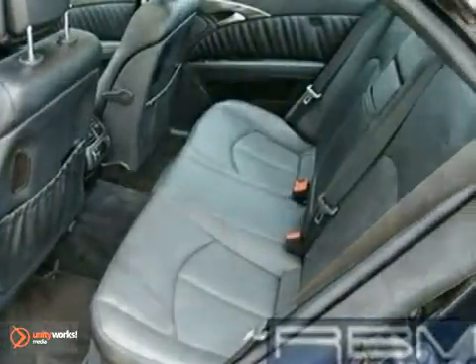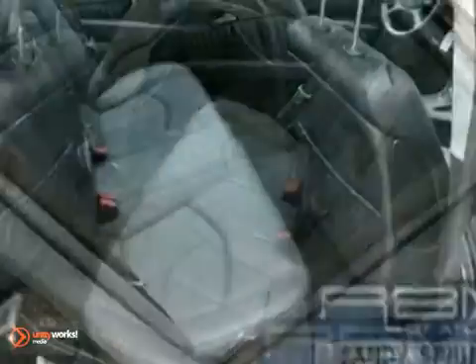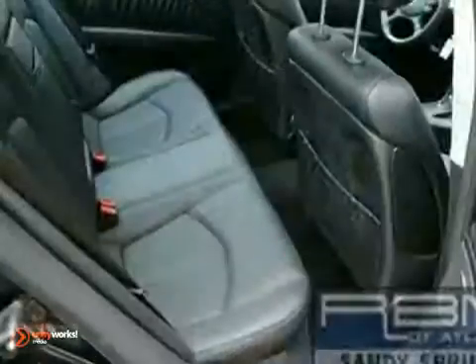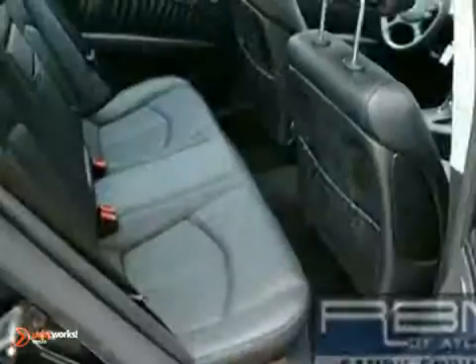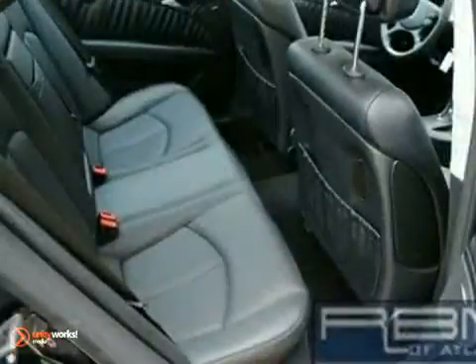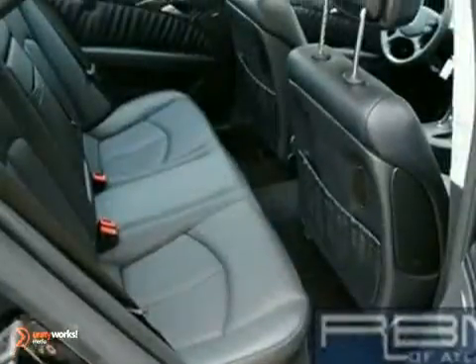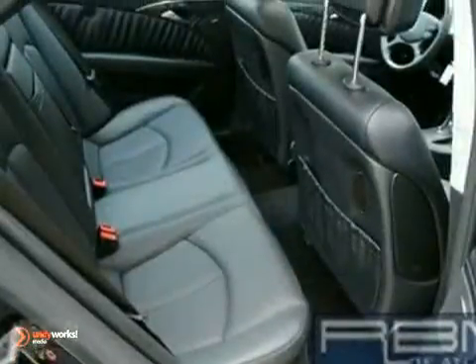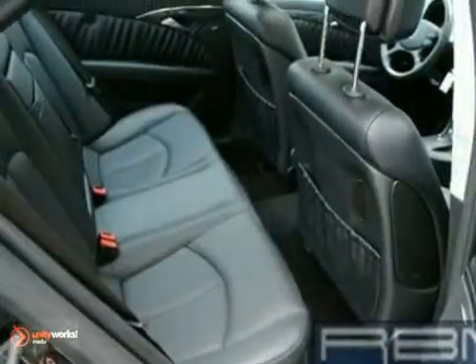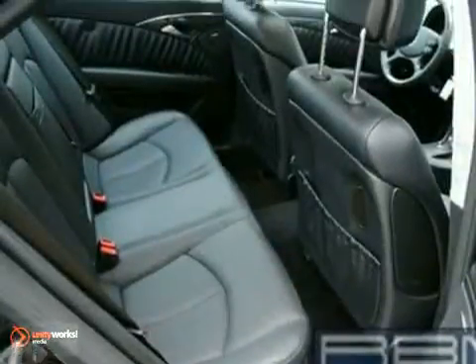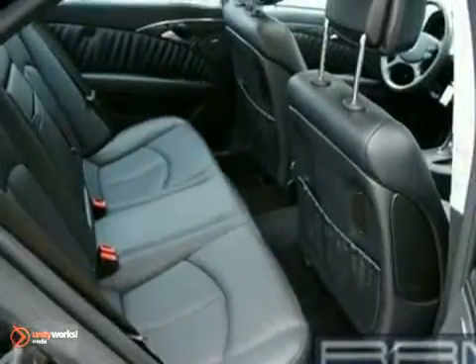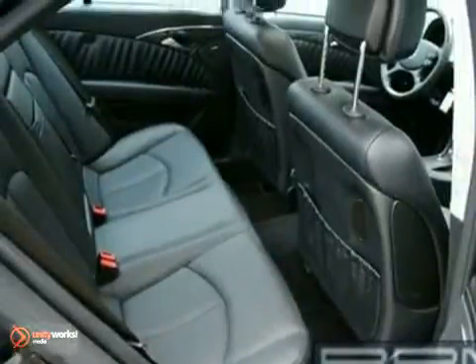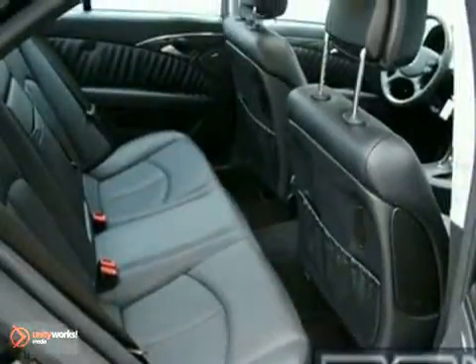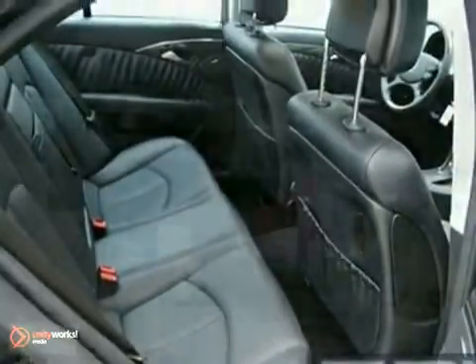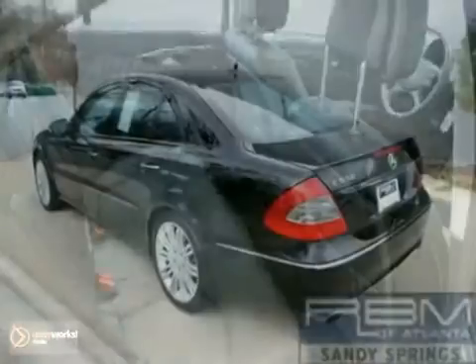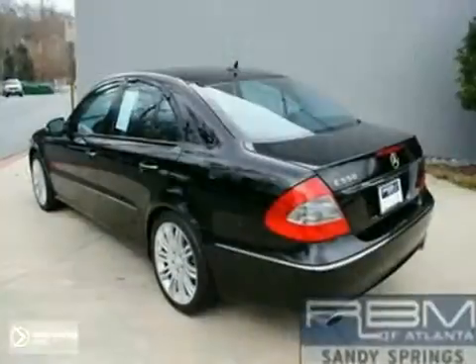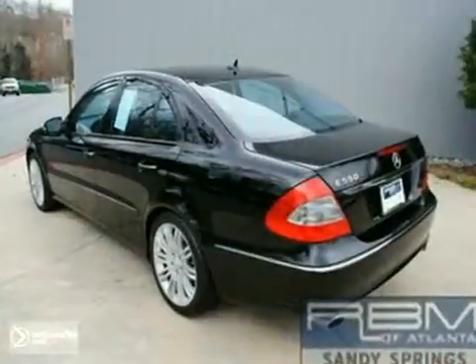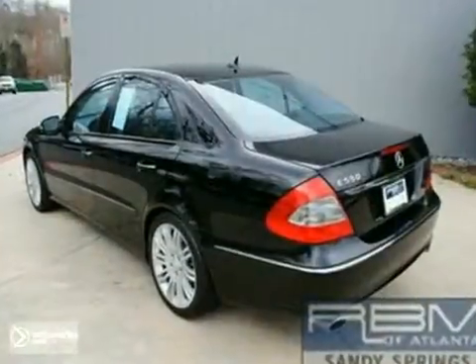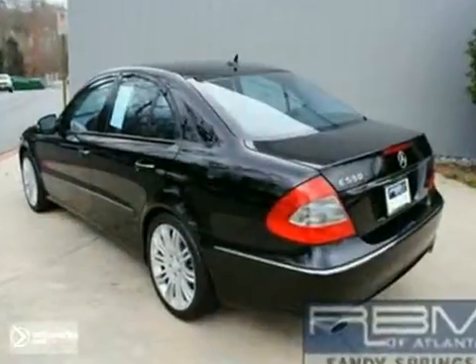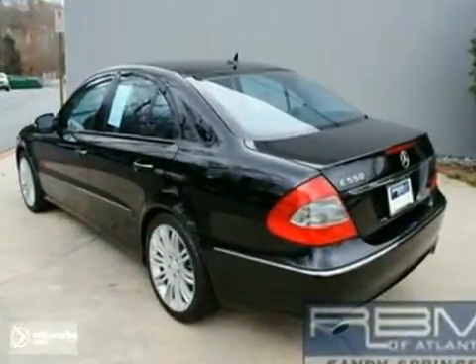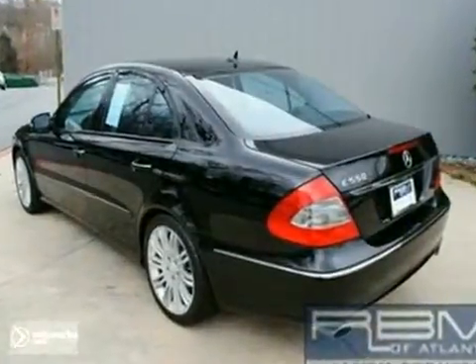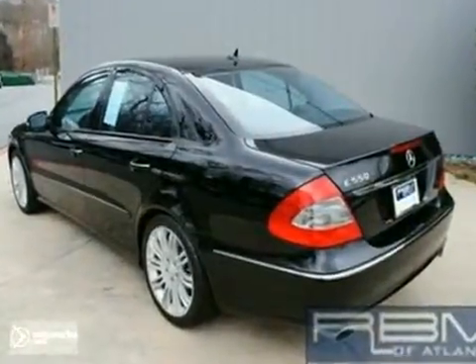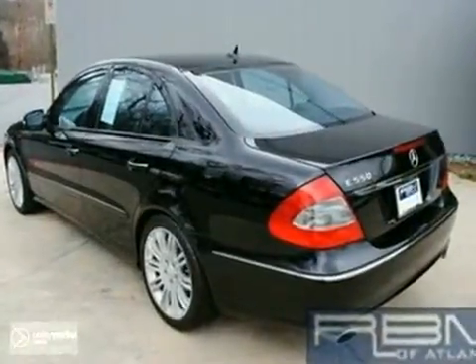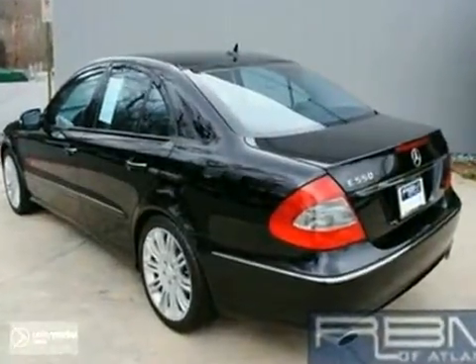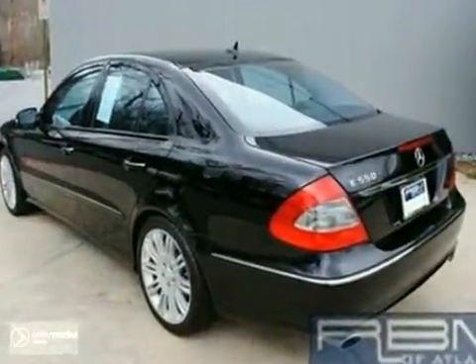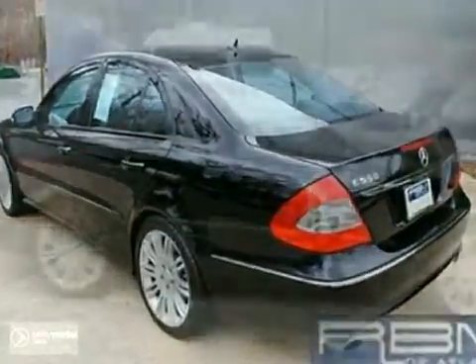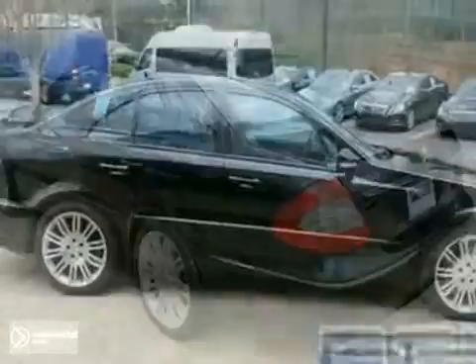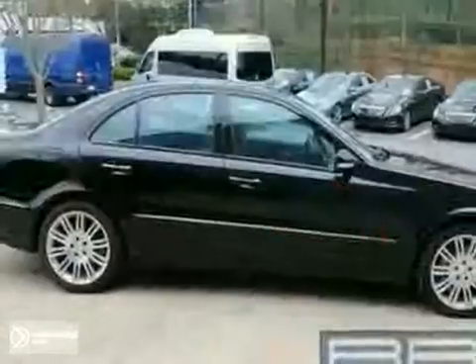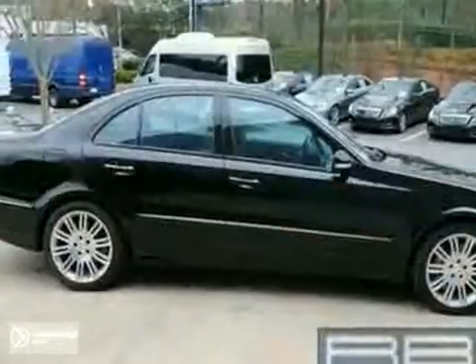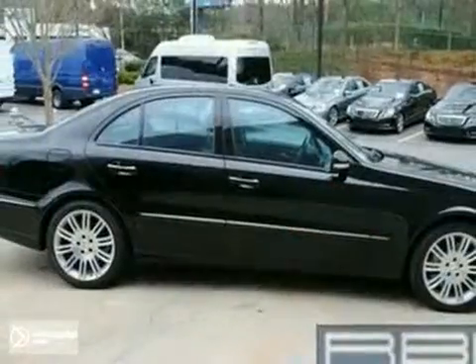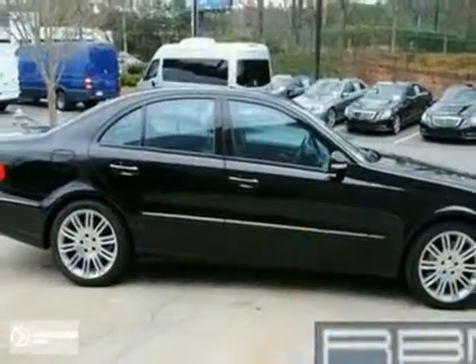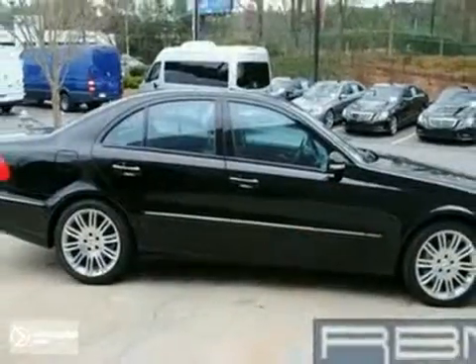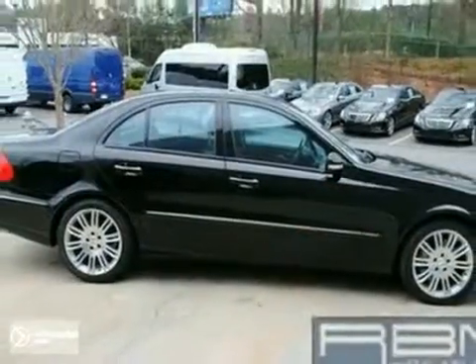The wood trim and power rear sunshade make this car hard to pass up. Come in and take a look for yourself.